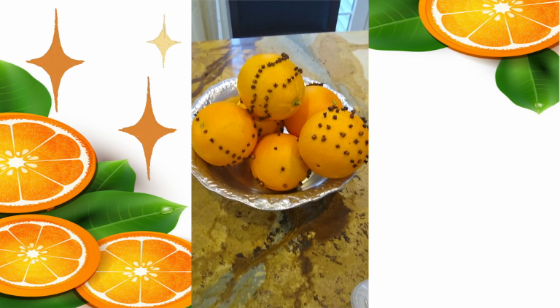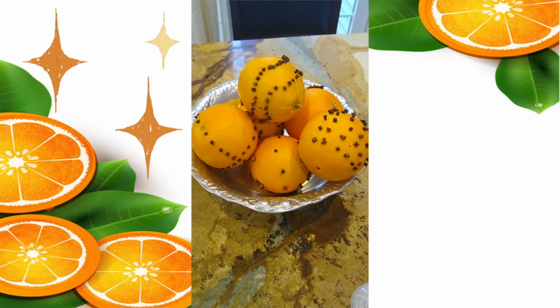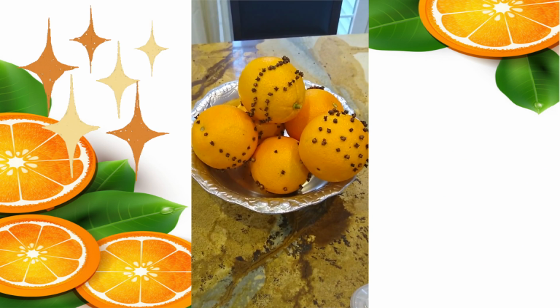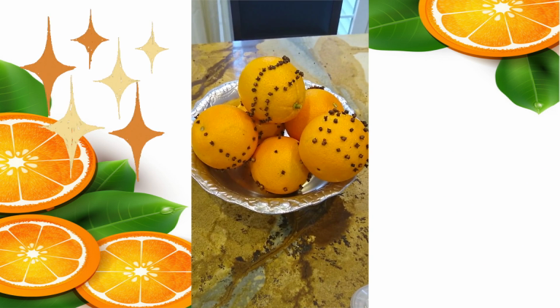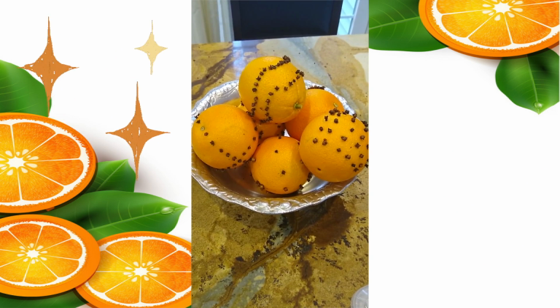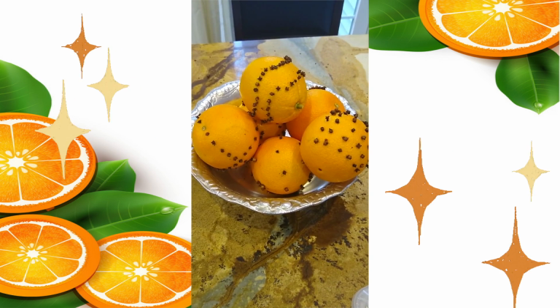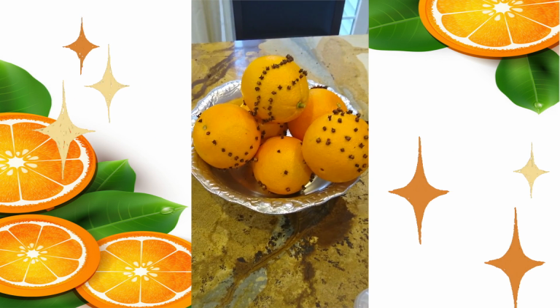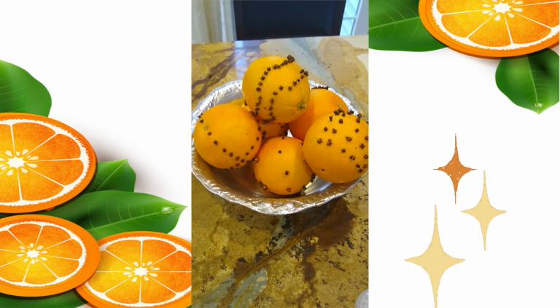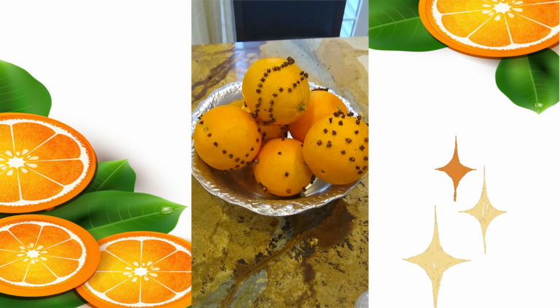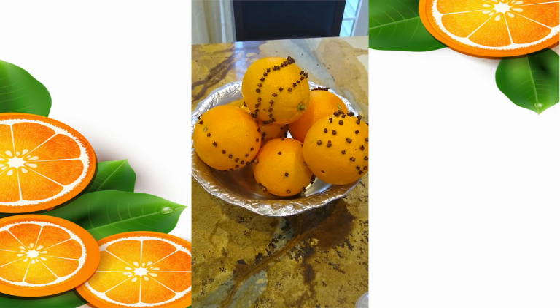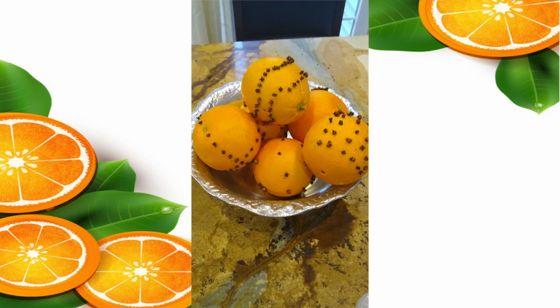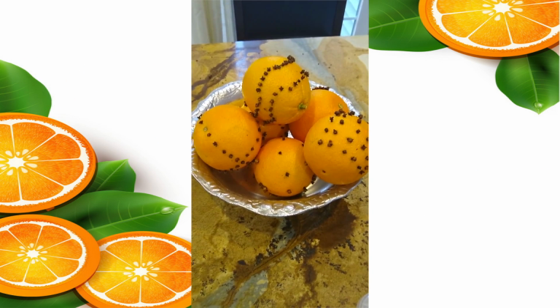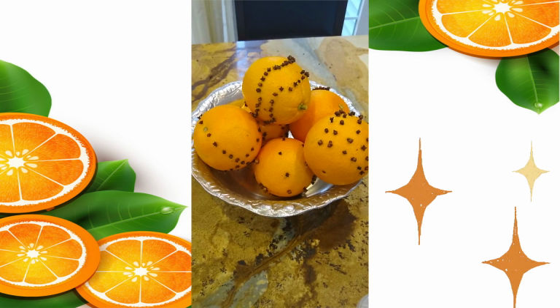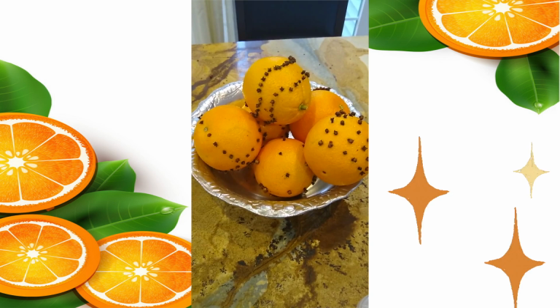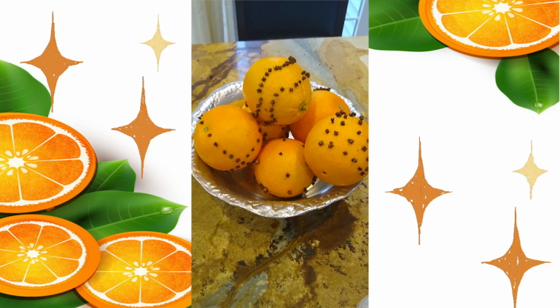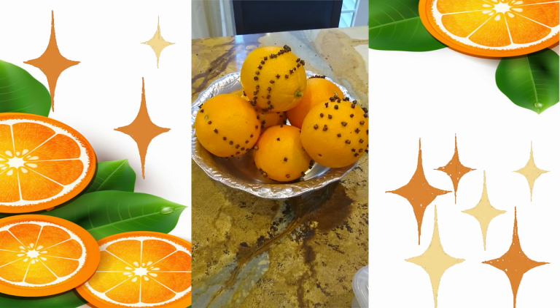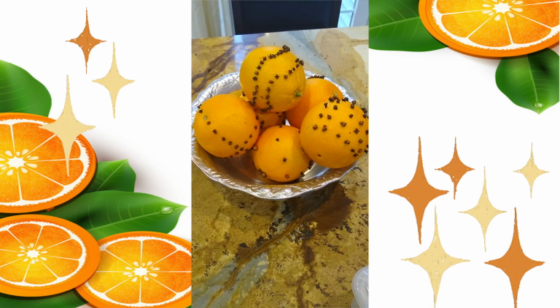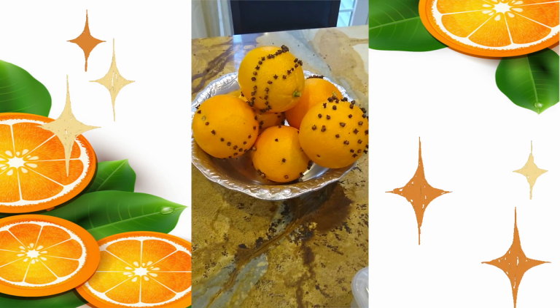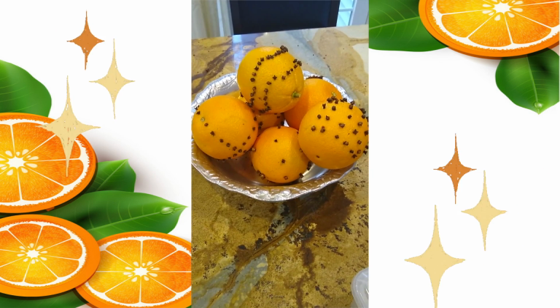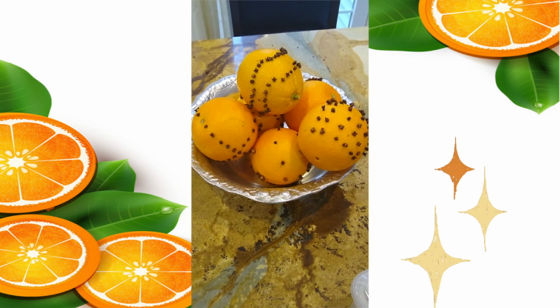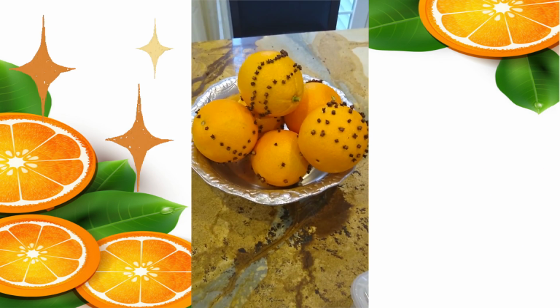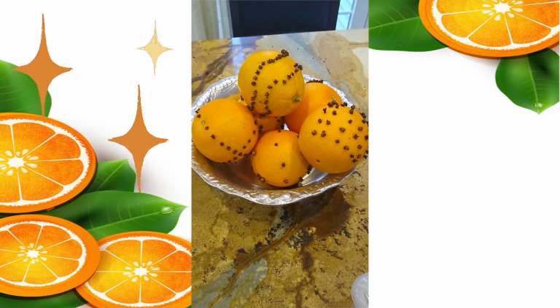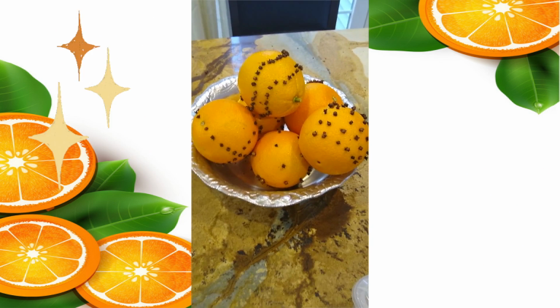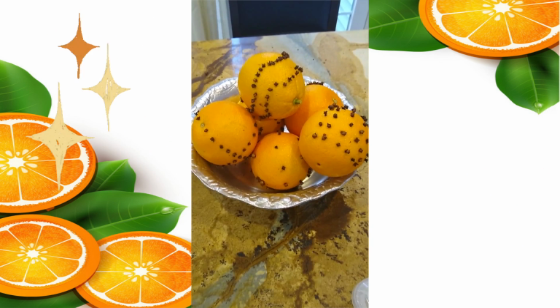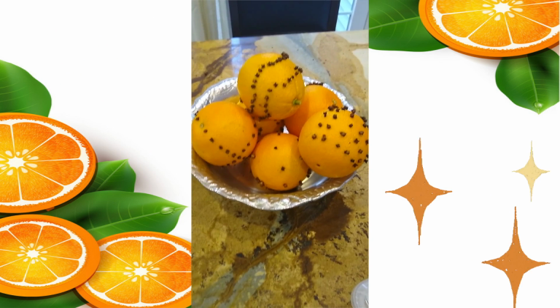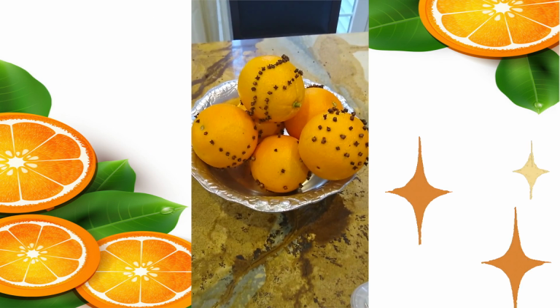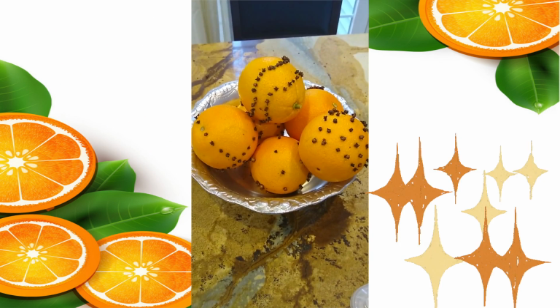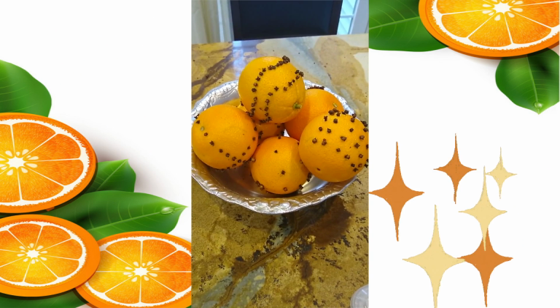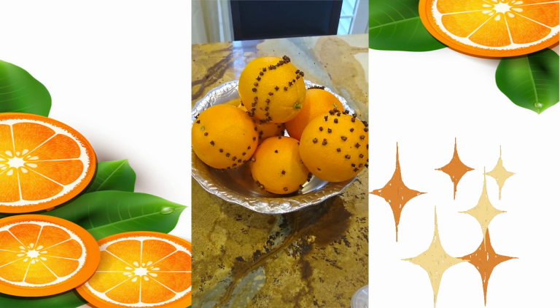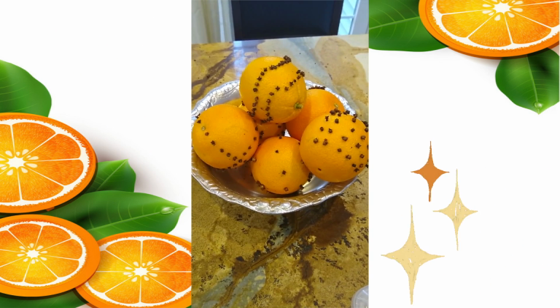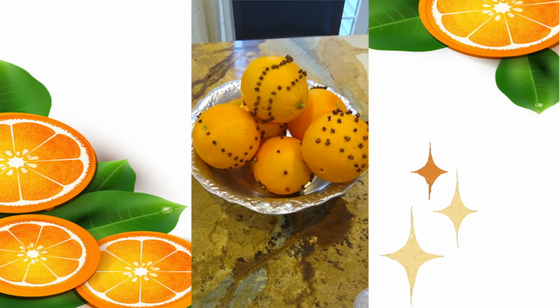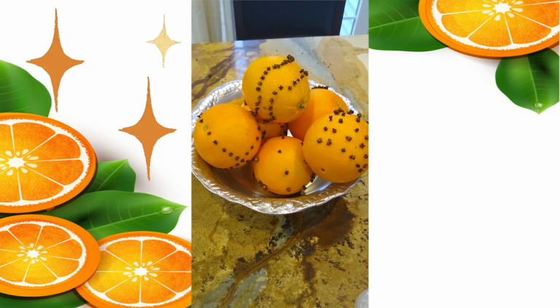Ta-da! These are the finished products of our orange centerpieces.